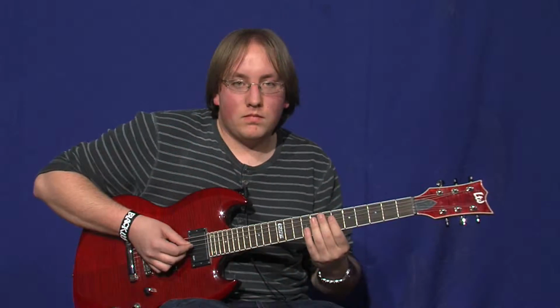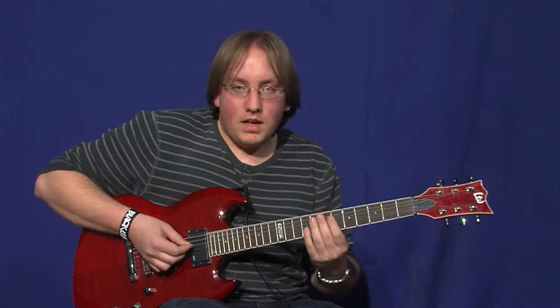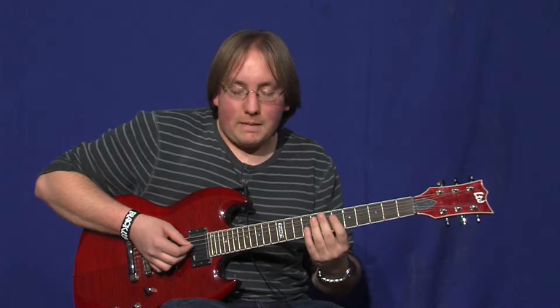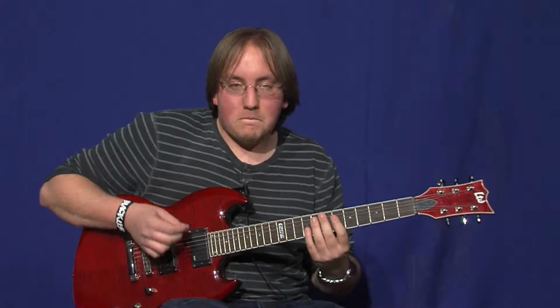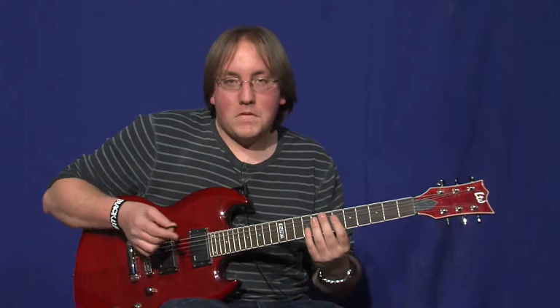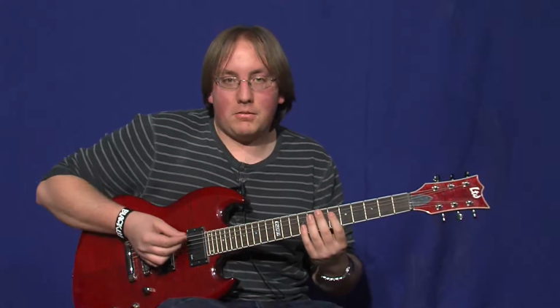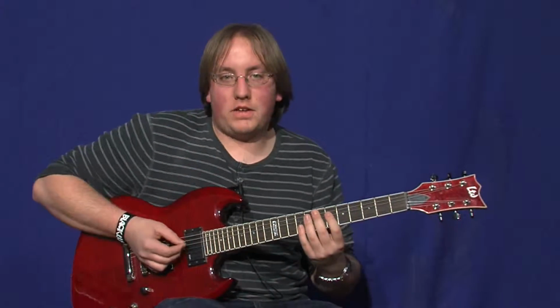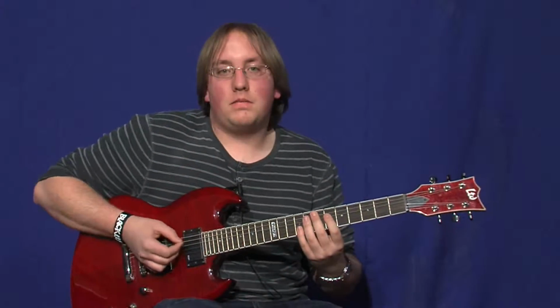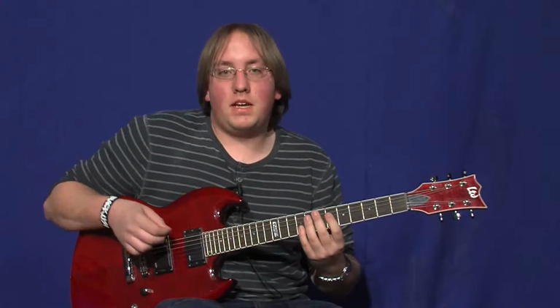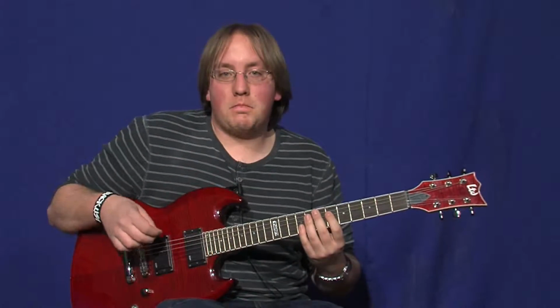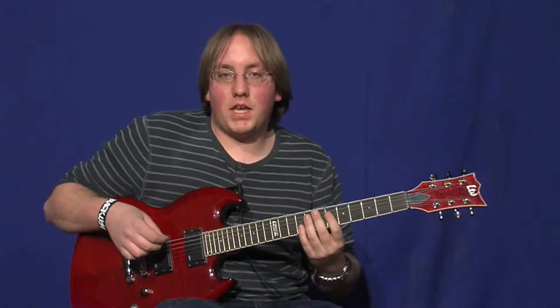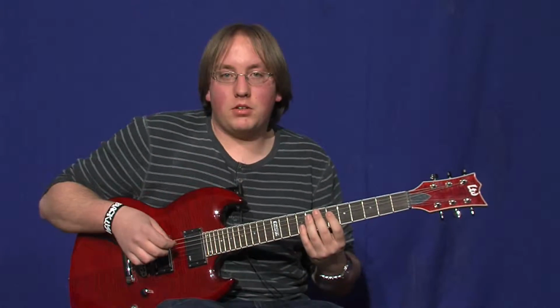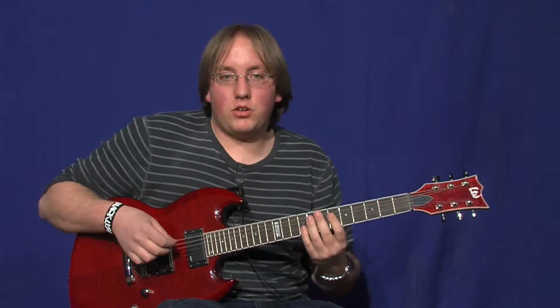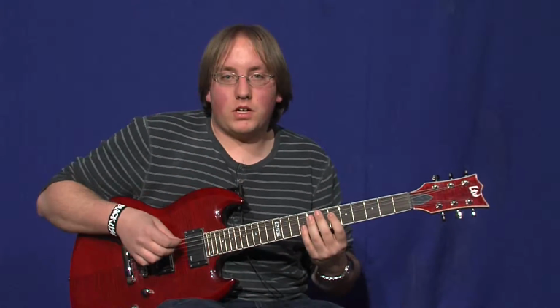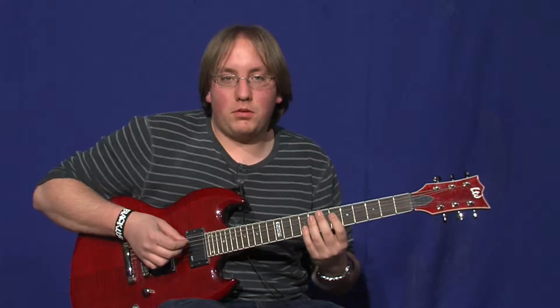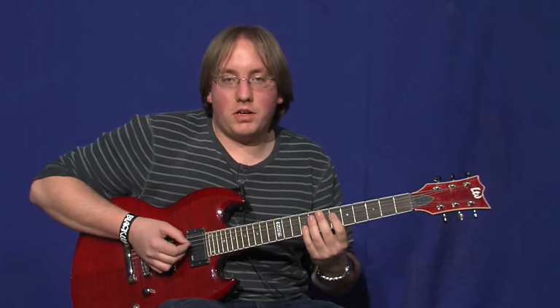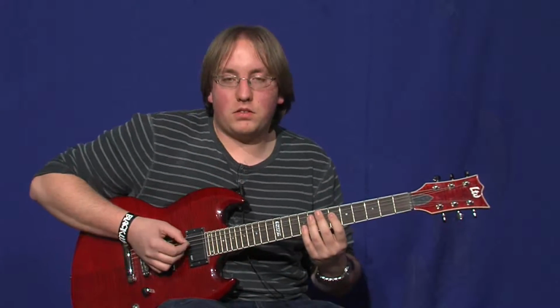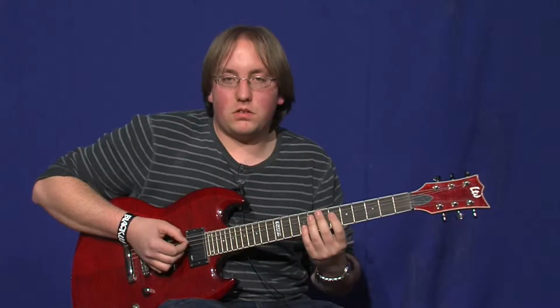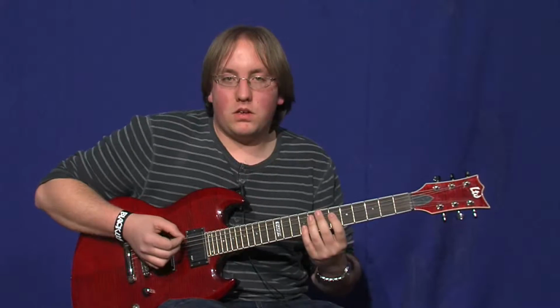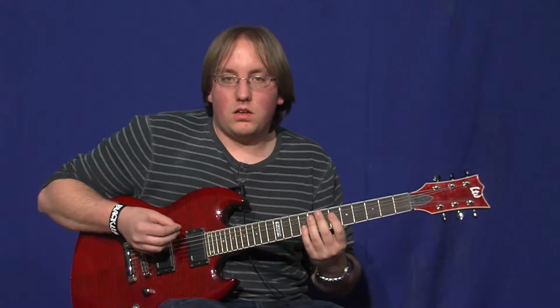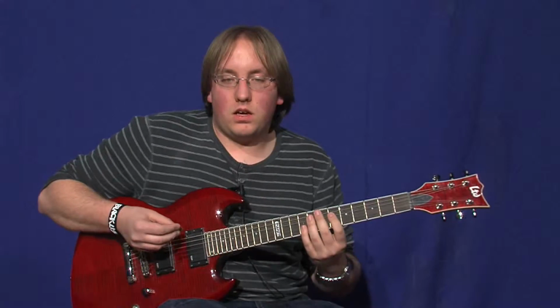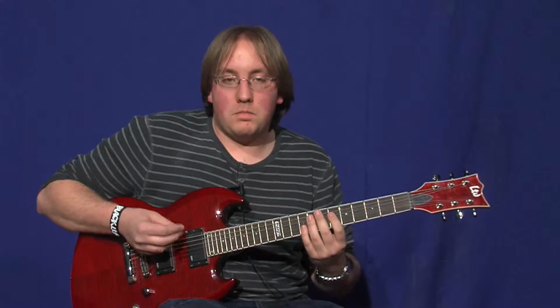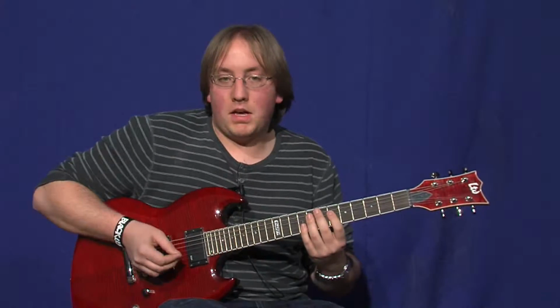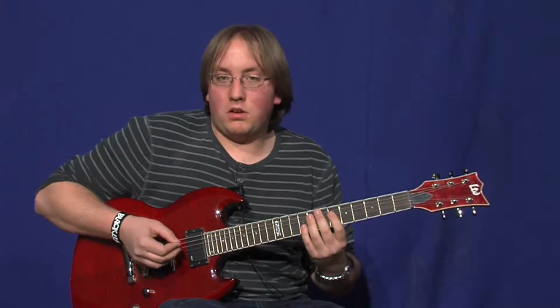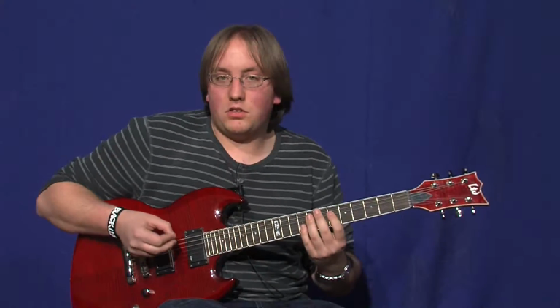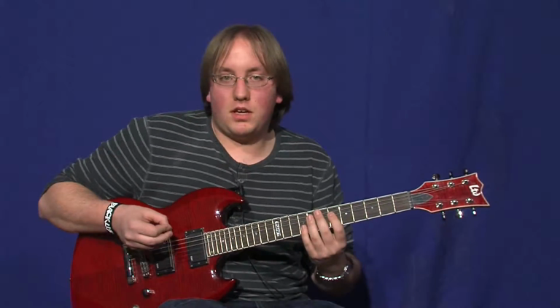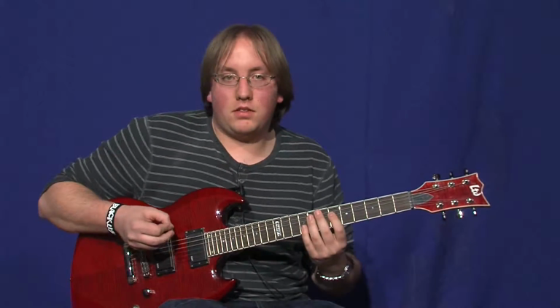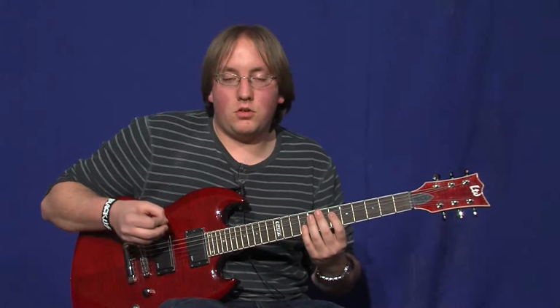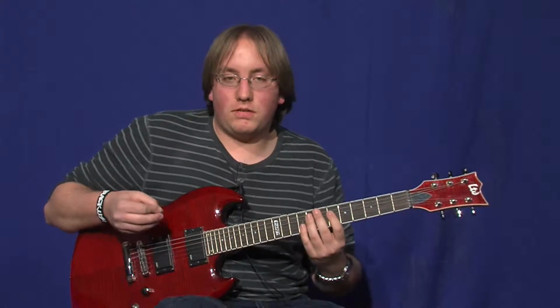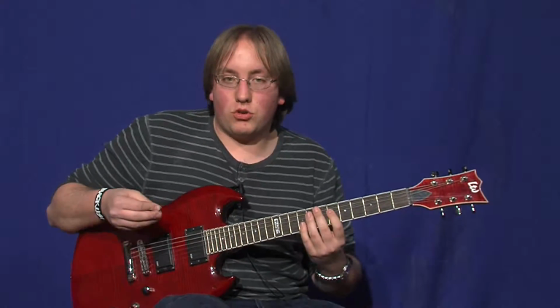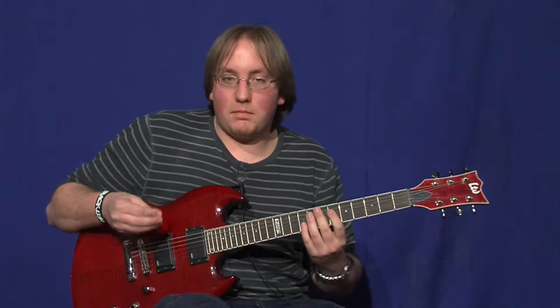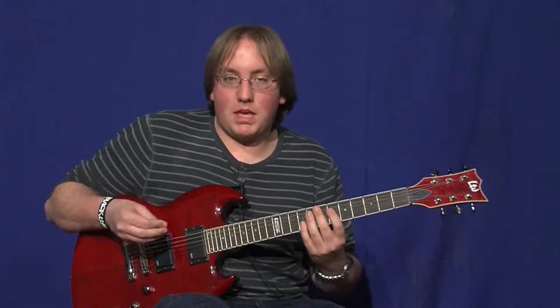Hi, I'm Griffin. Today I'm going to show you a couple of riffs — metal riffs — and the tuning of Drop B.